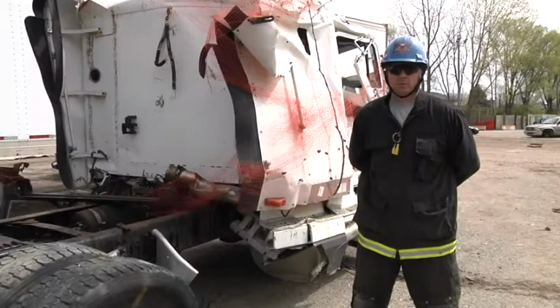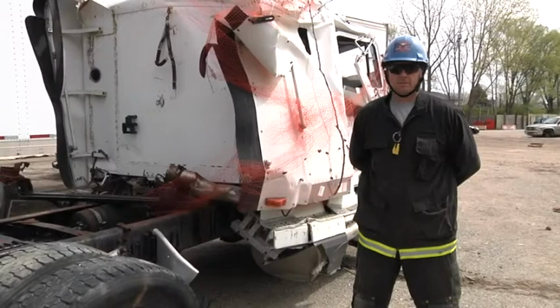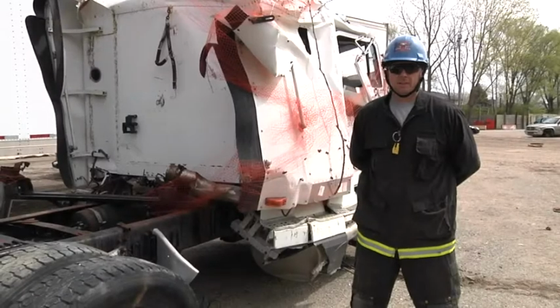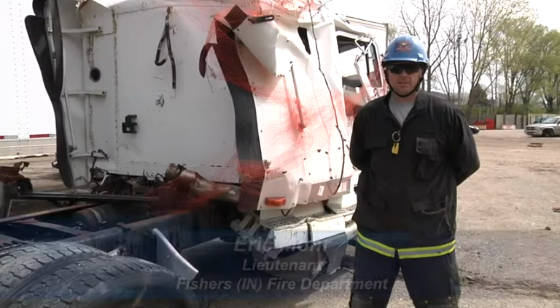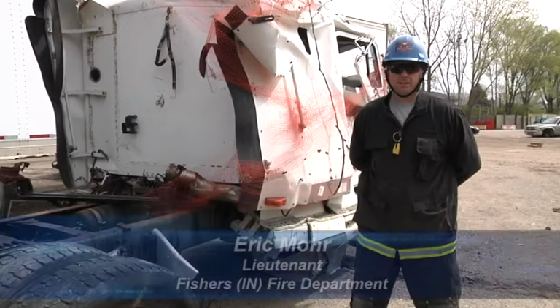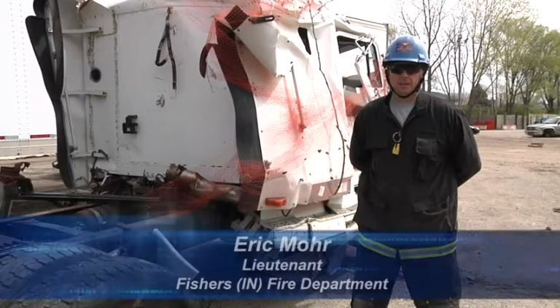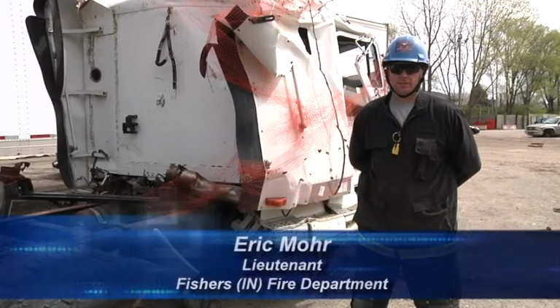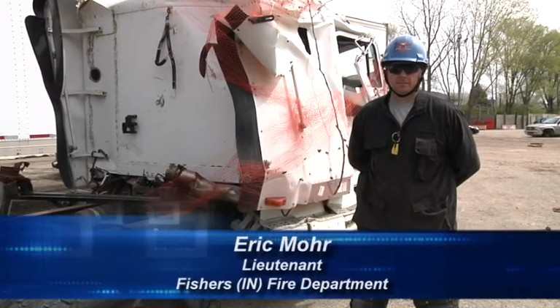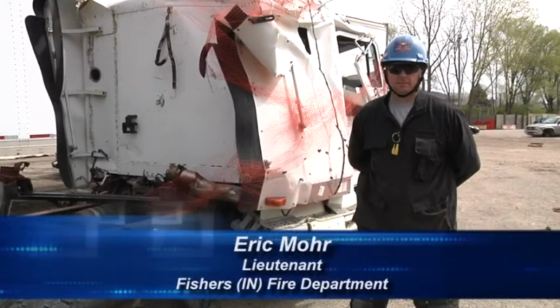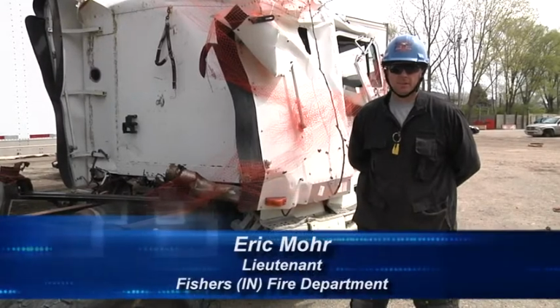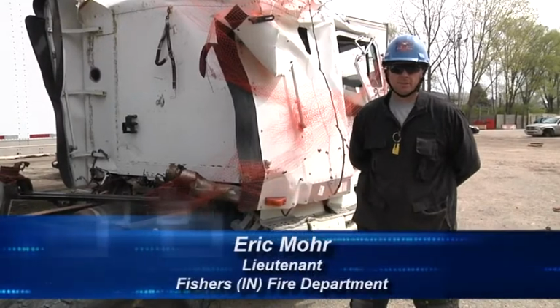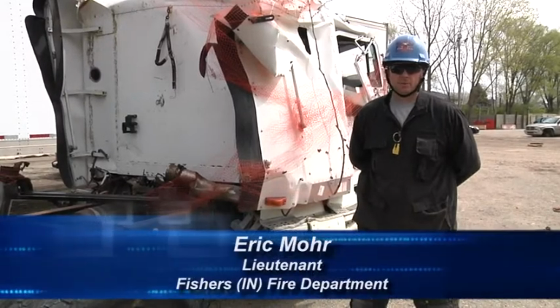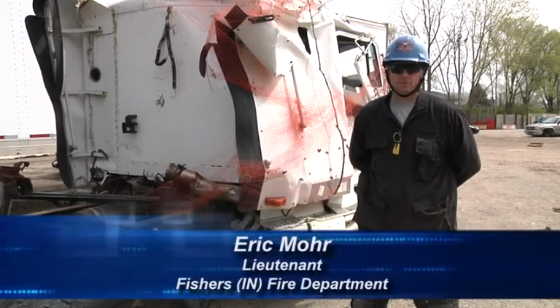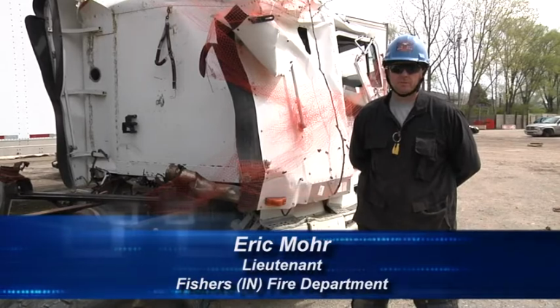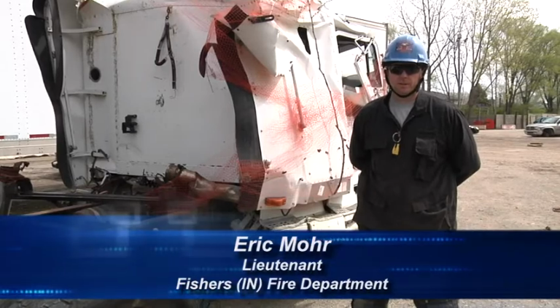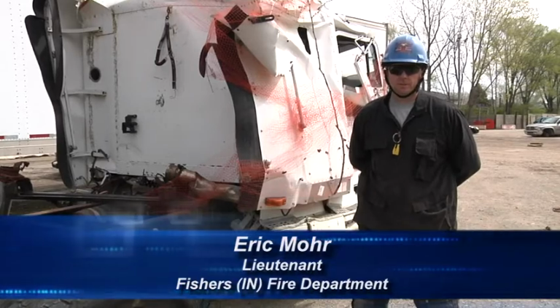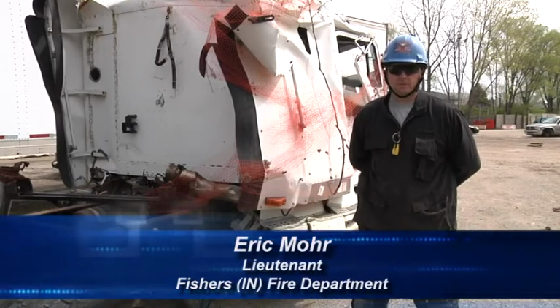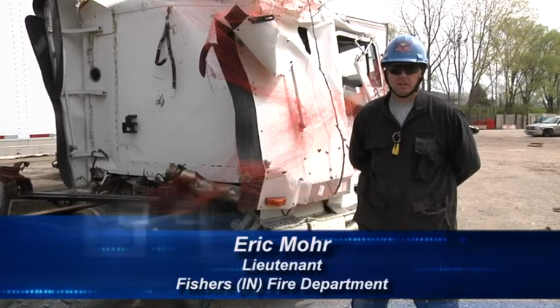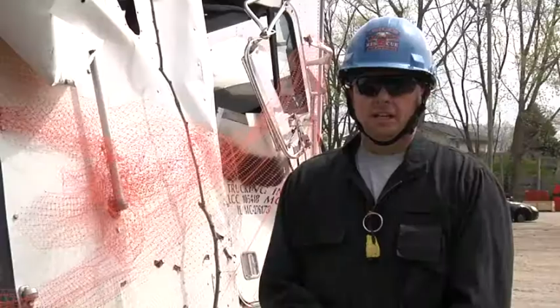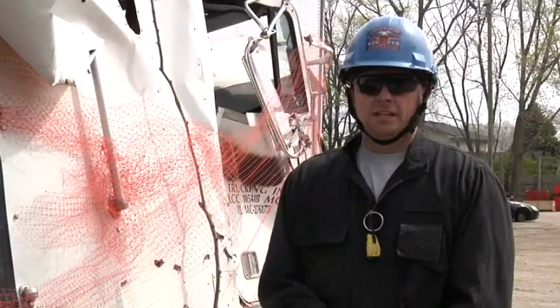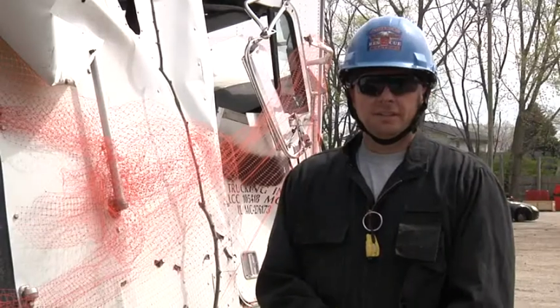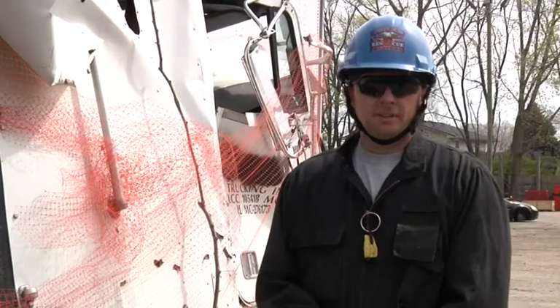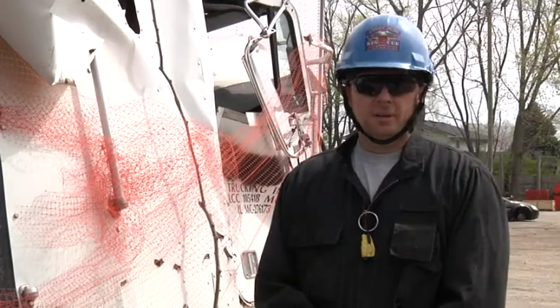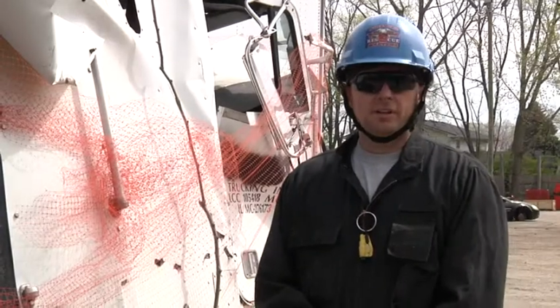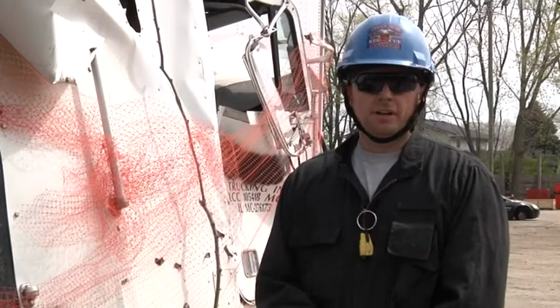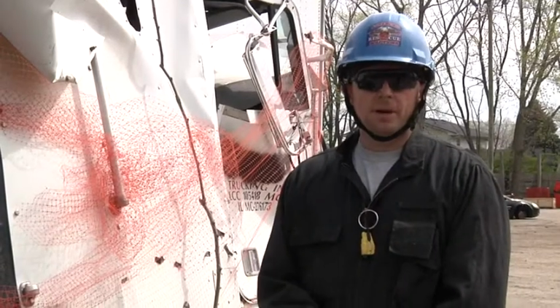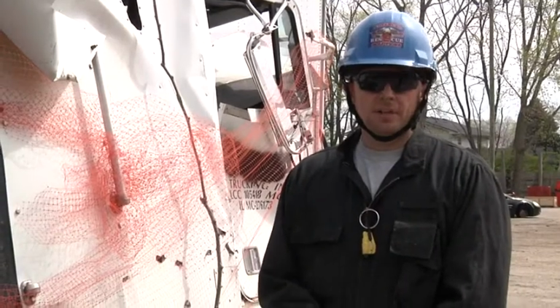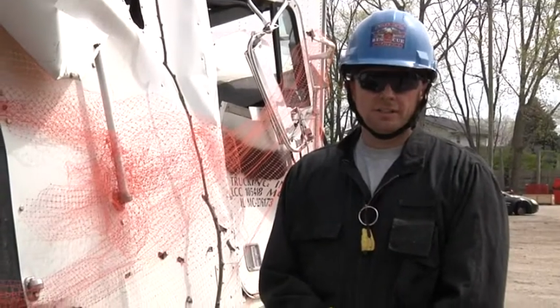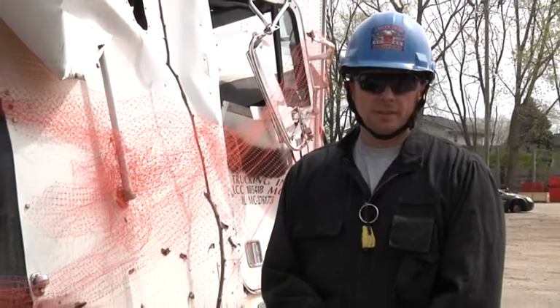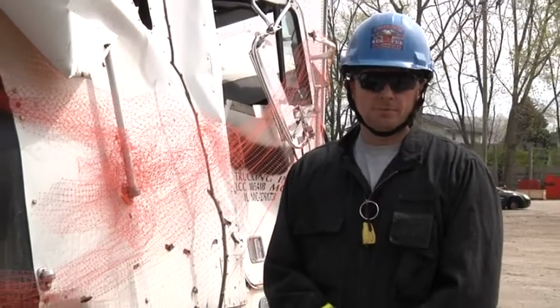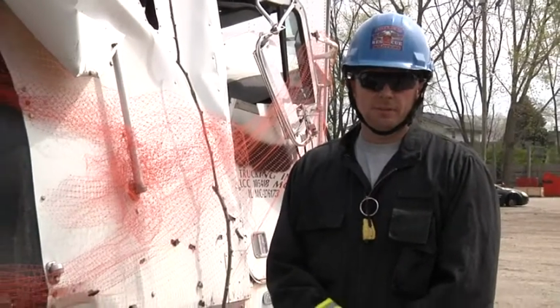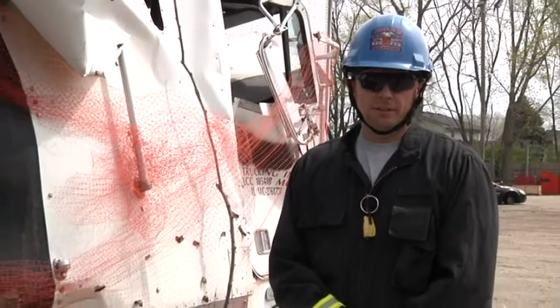Welcome to Fire Engineering Training Minutes. My name is Eric Moore with the Fishers Fire Department. In this segment today, we're going to talk about breaching the sleeper from the rear.